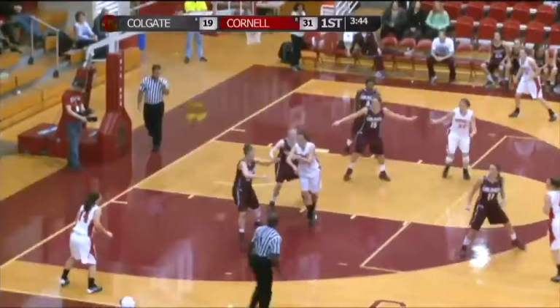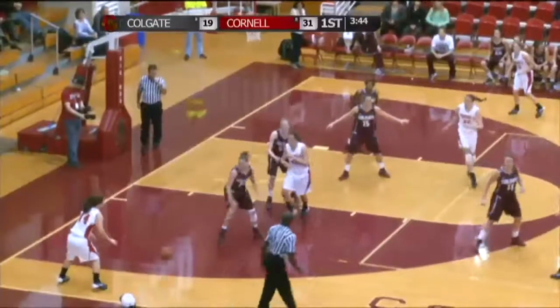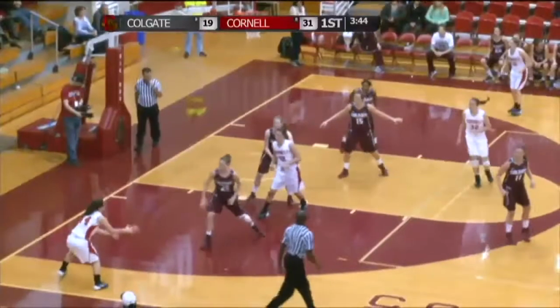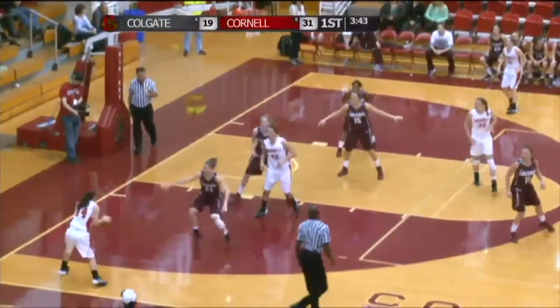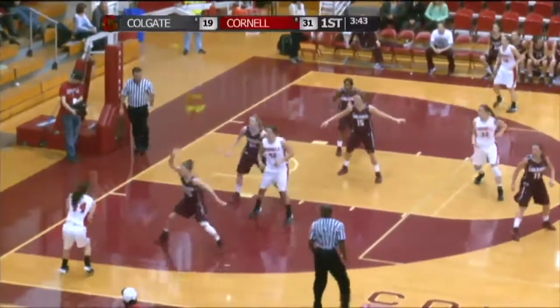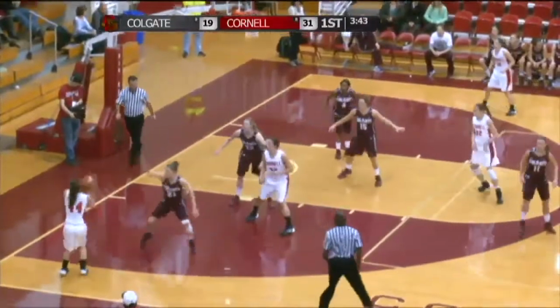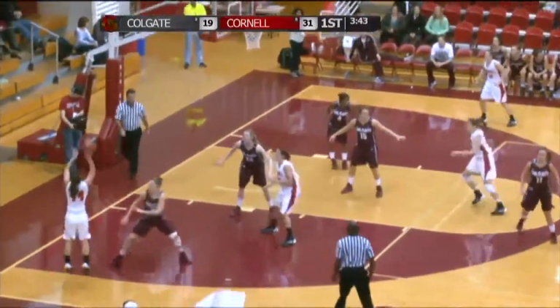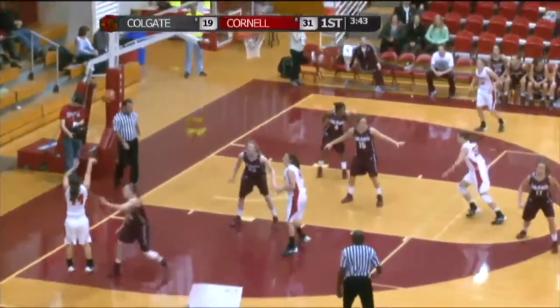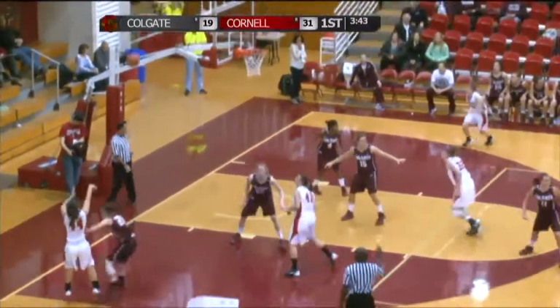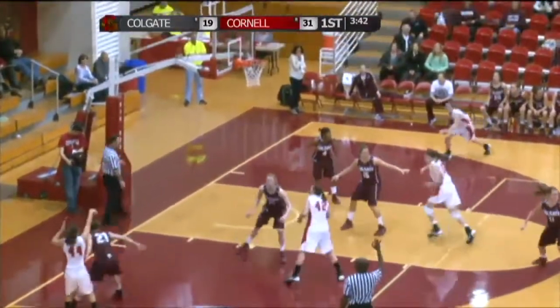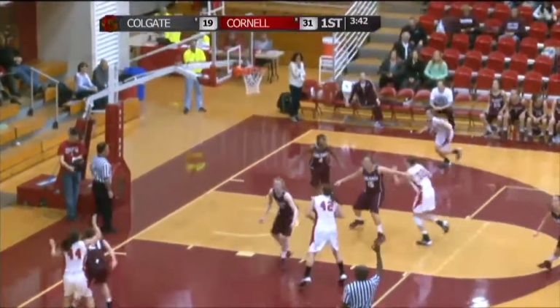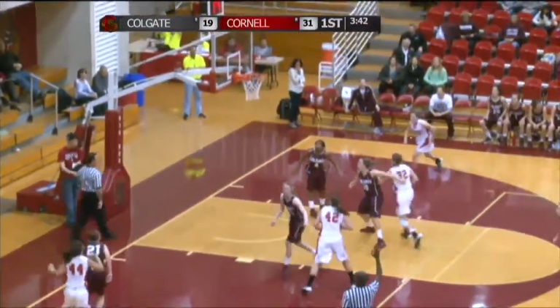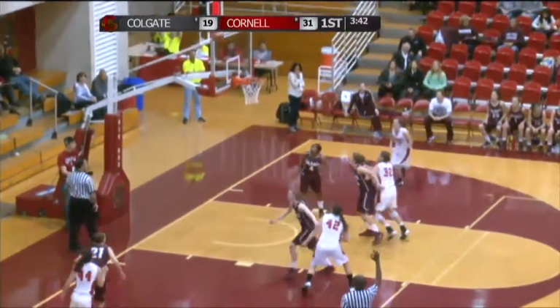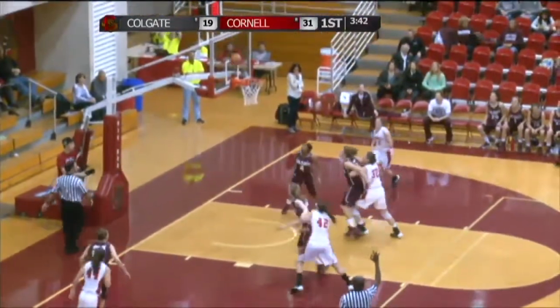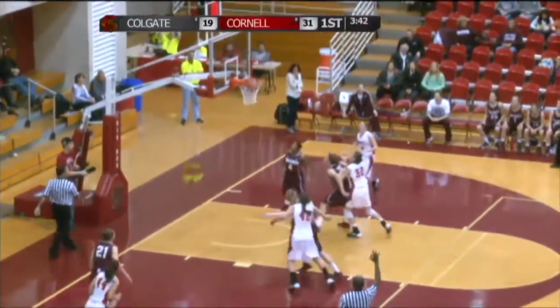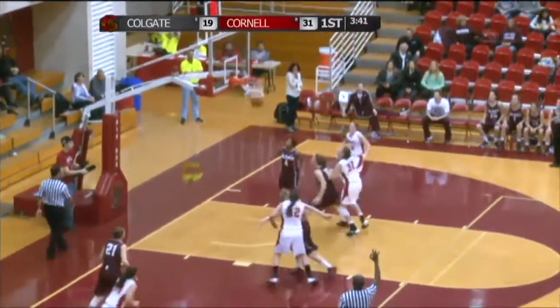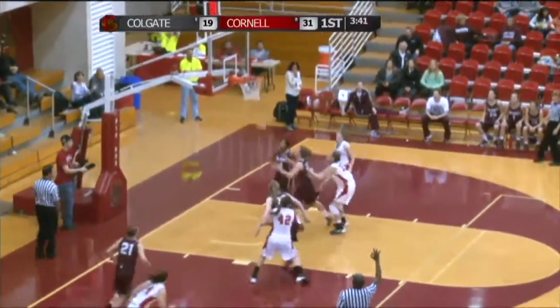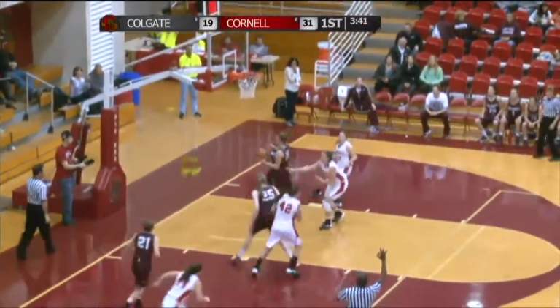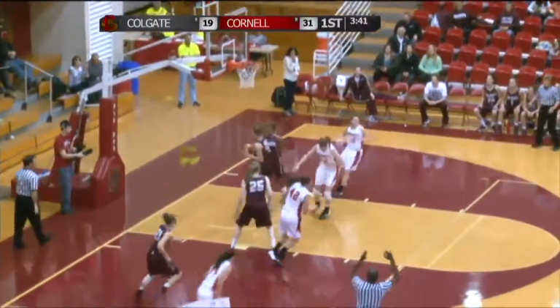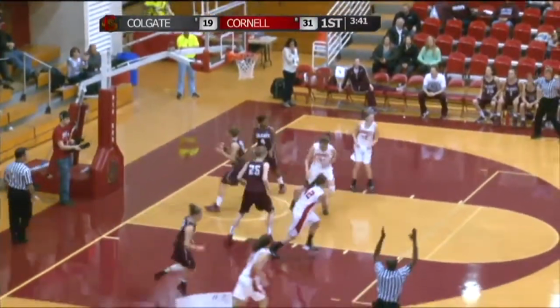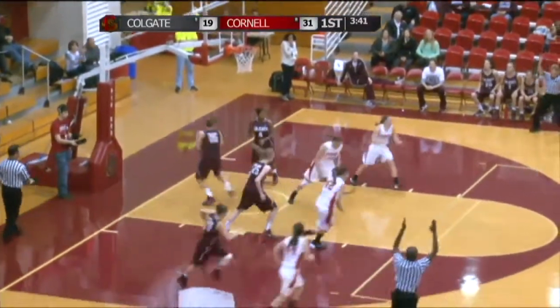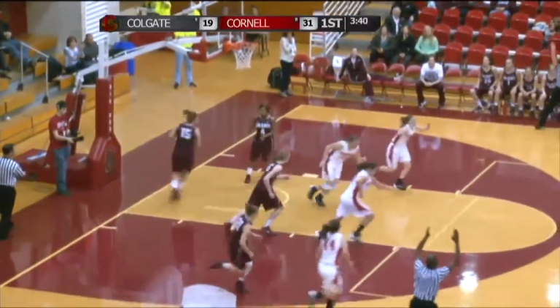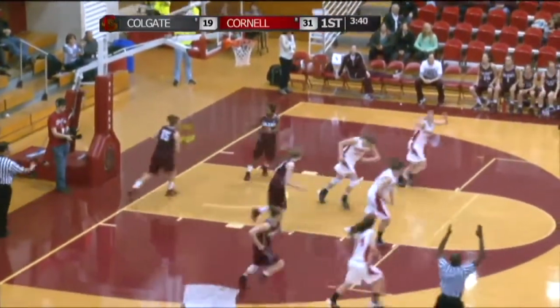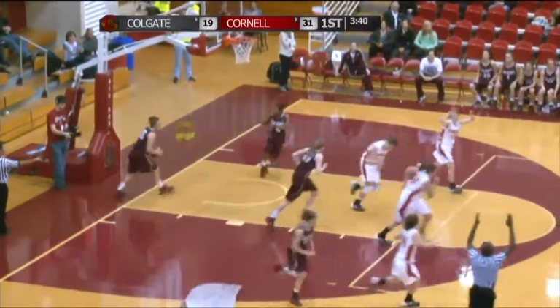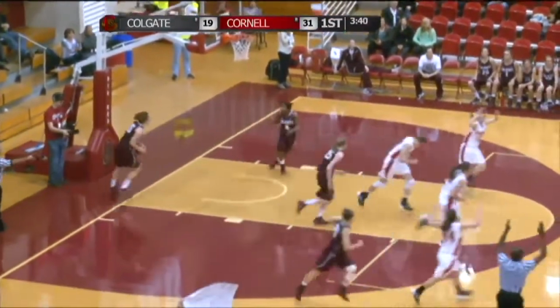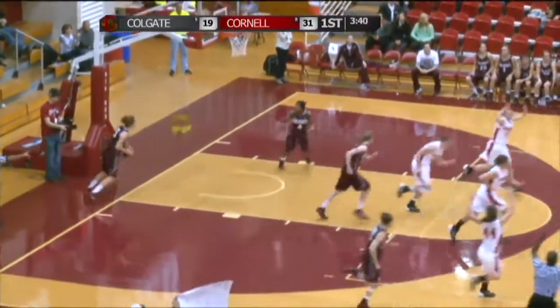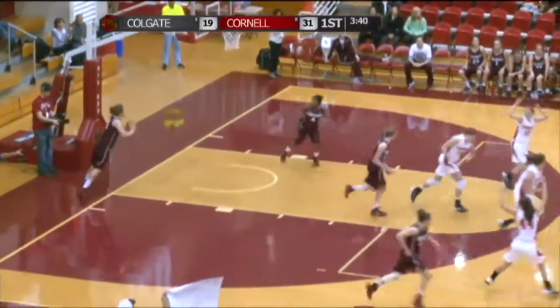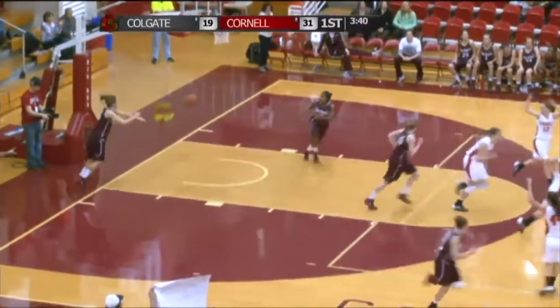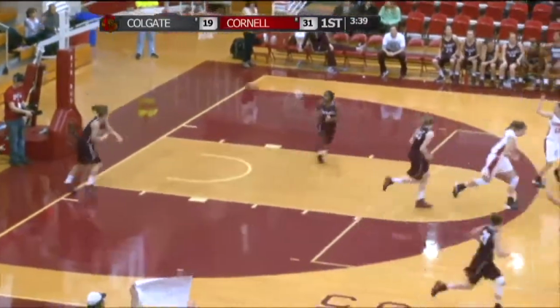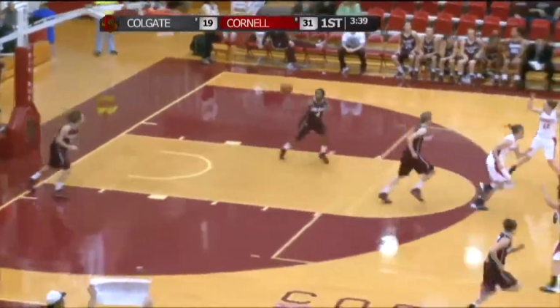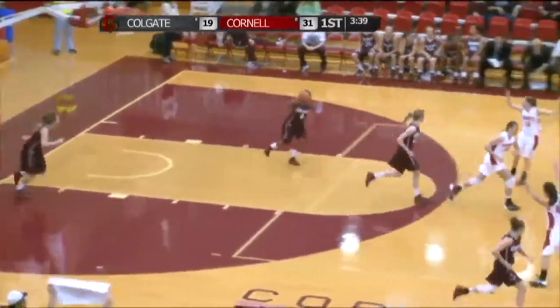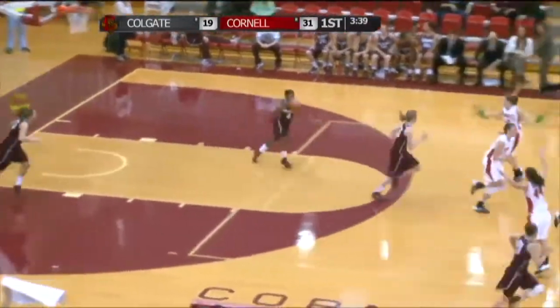First half, kicks at left corner, jumper from there is going to be good — that's a three-pointer for Megan LaDuke.